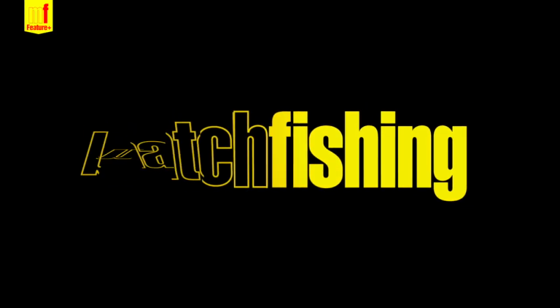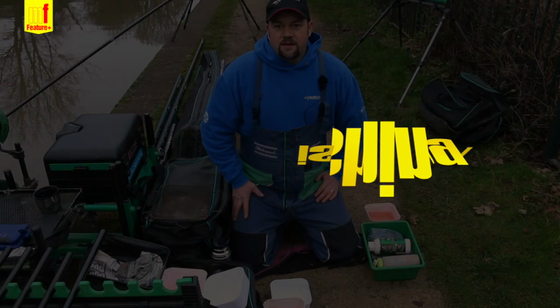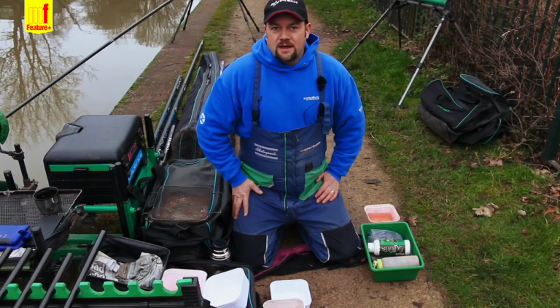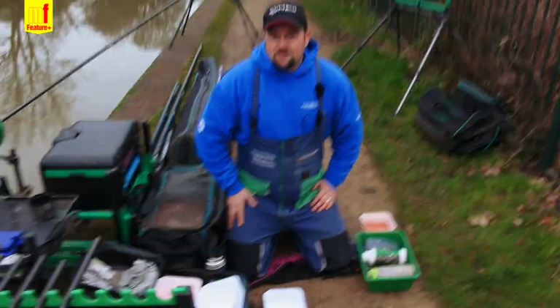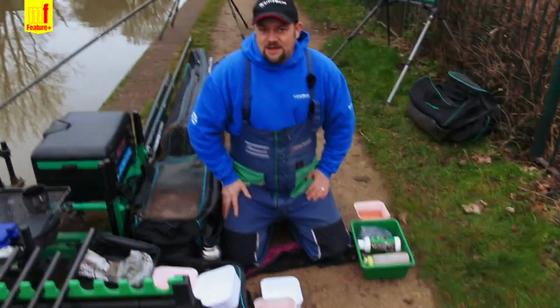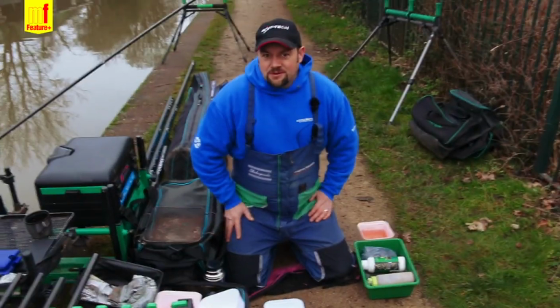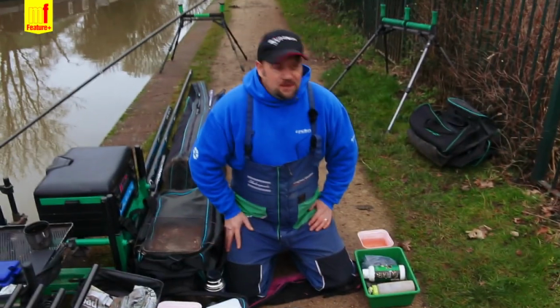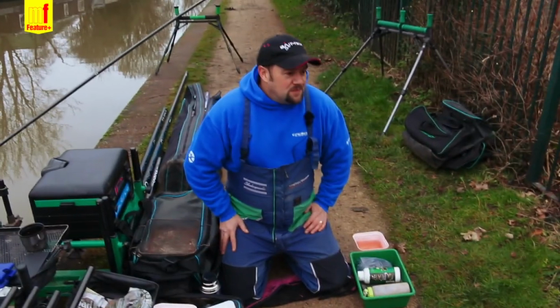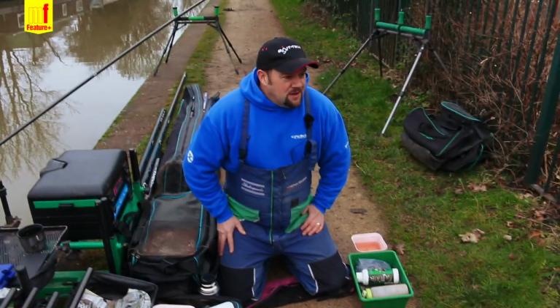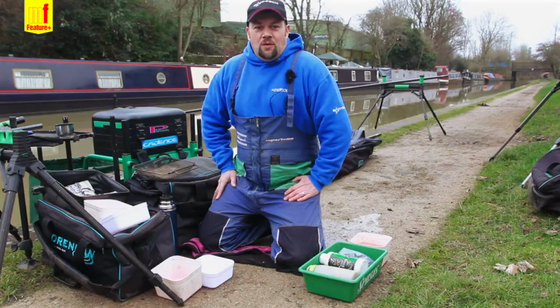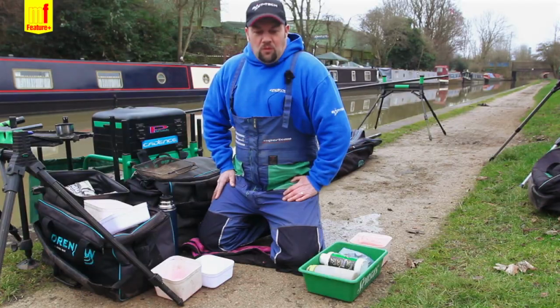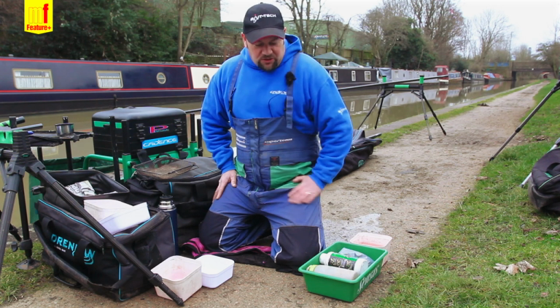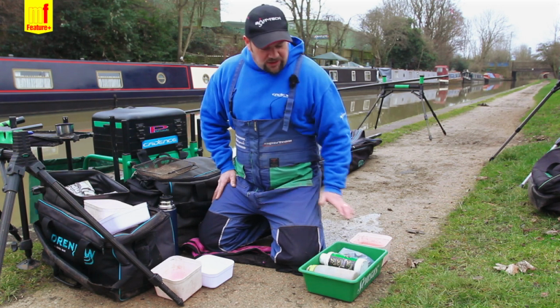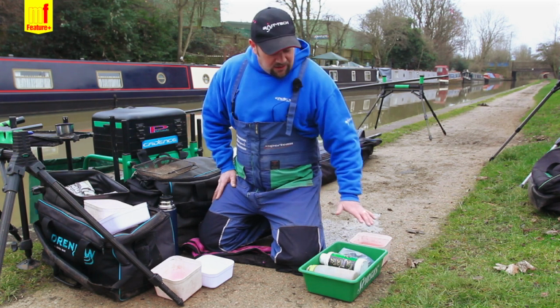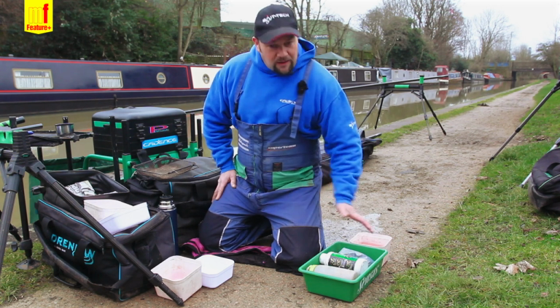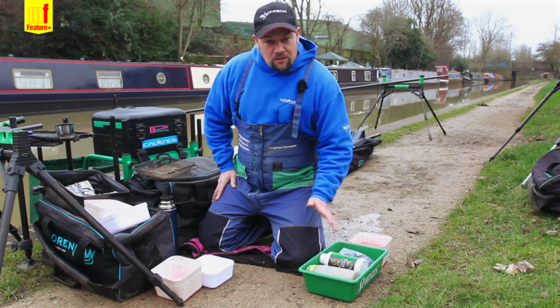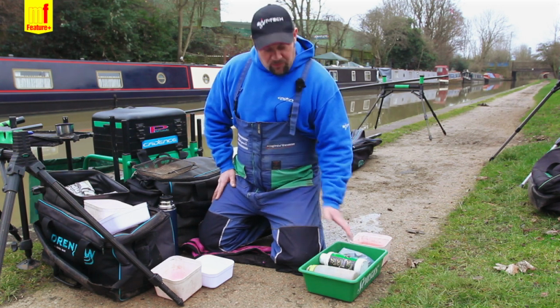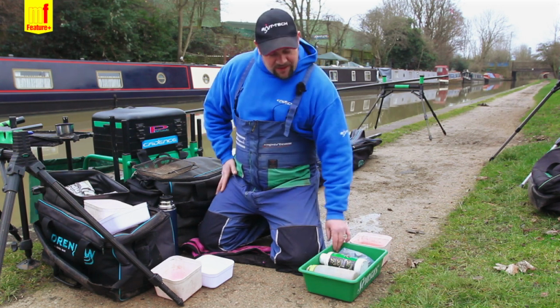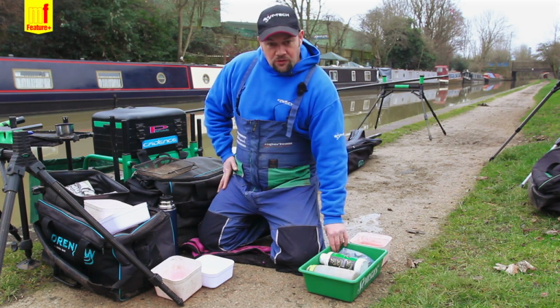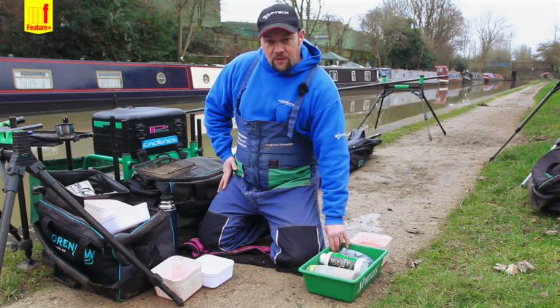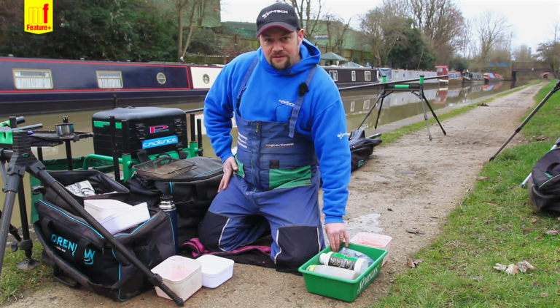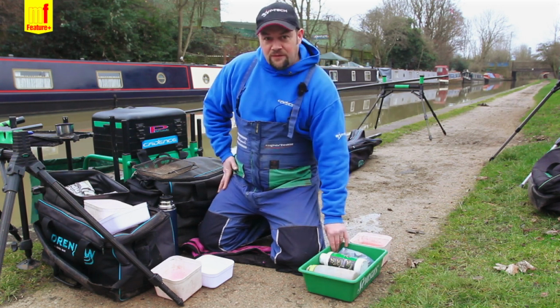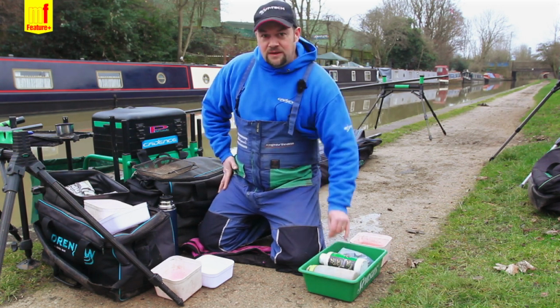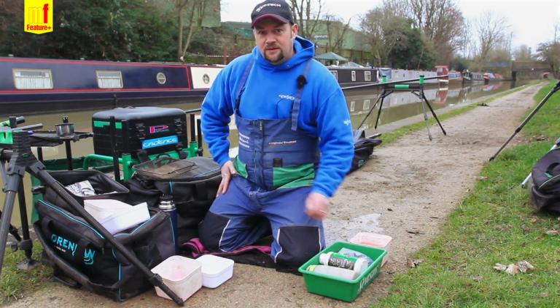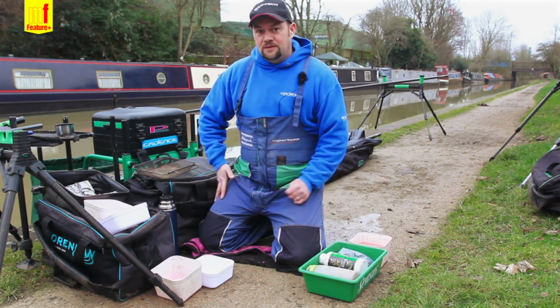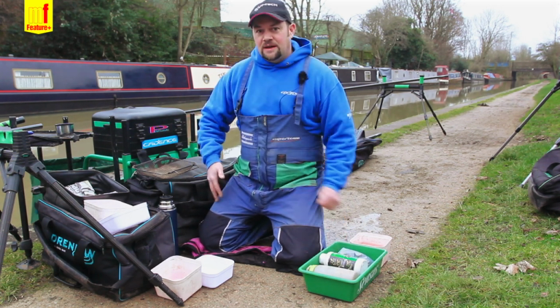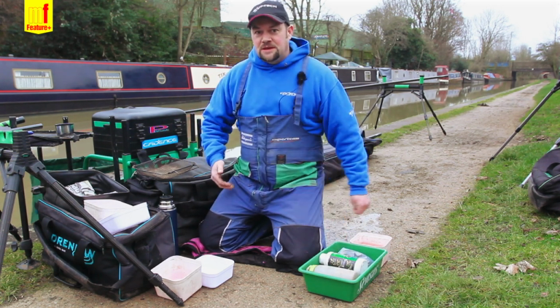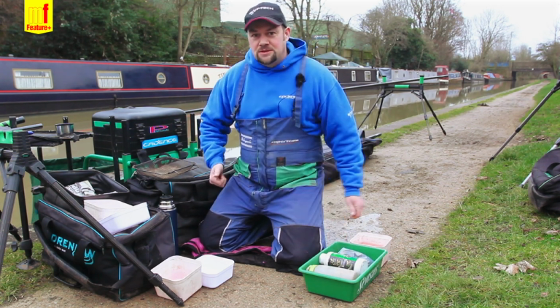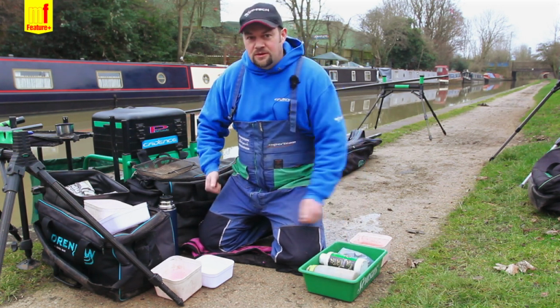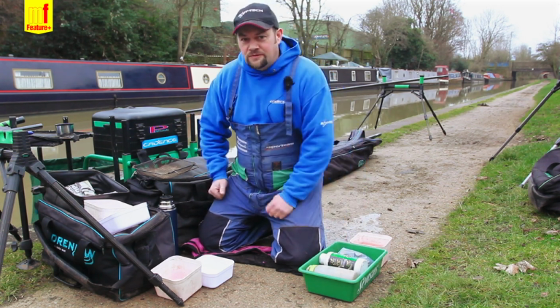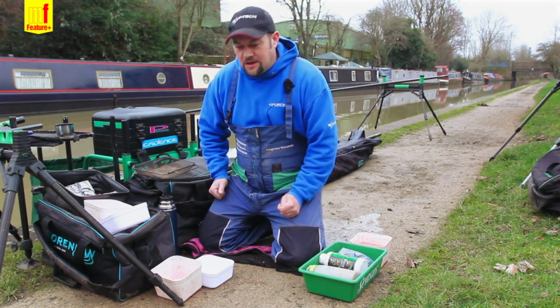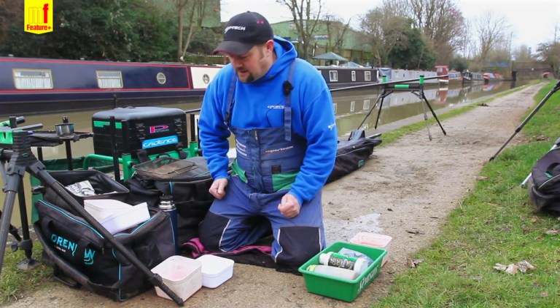Hi there, I'm Jason Cunningham. I'm going to show you how I'm going to prepare my hook bite and my feed for today's session on the Coventry Canal.